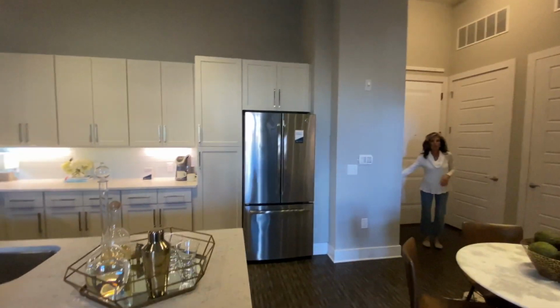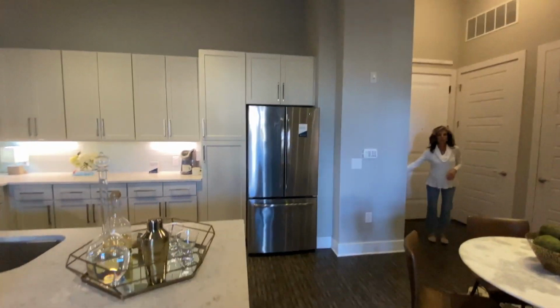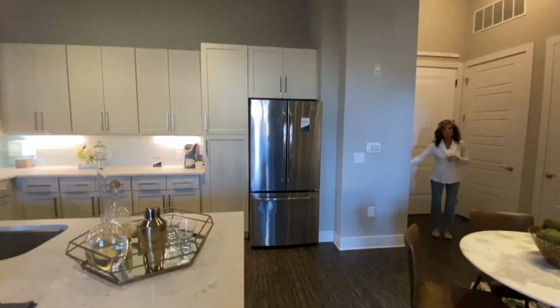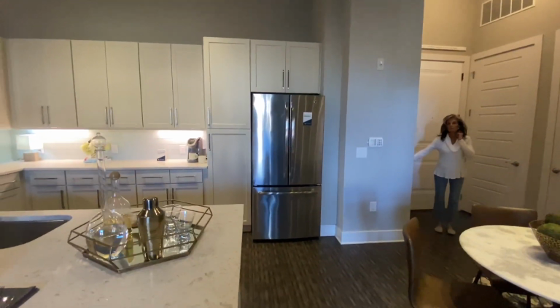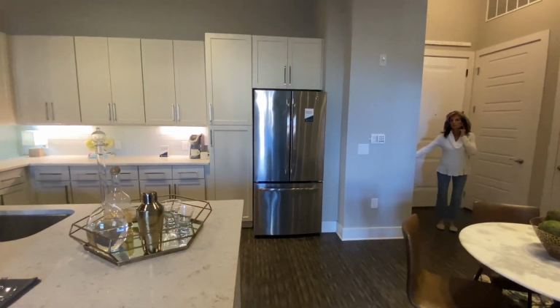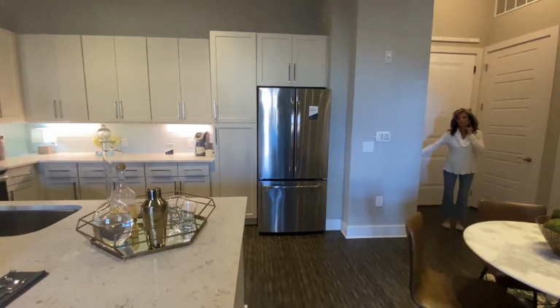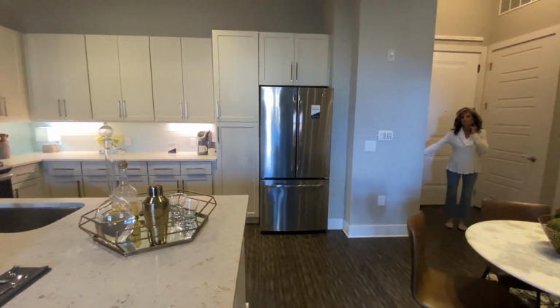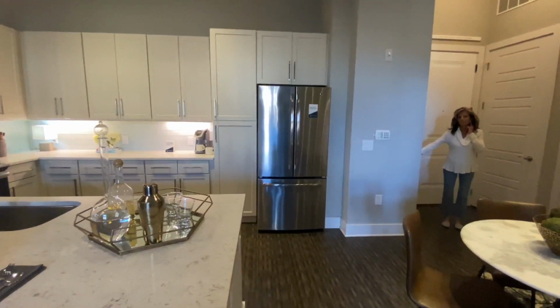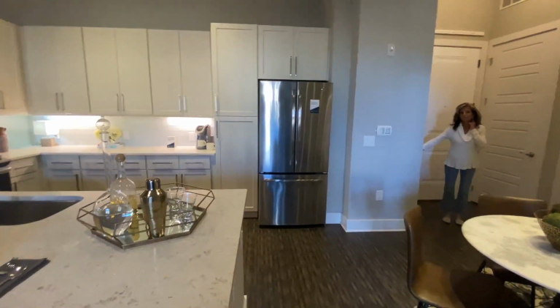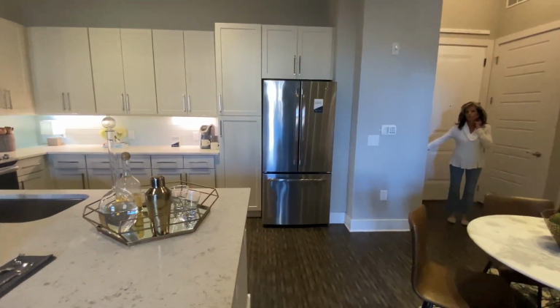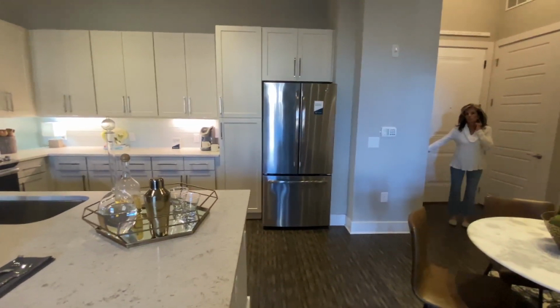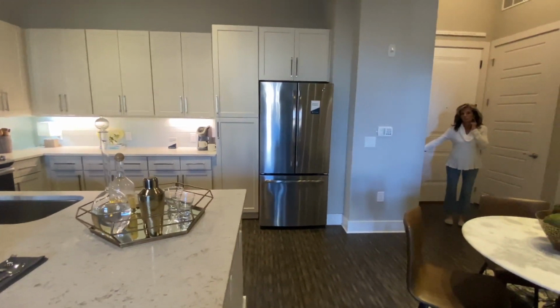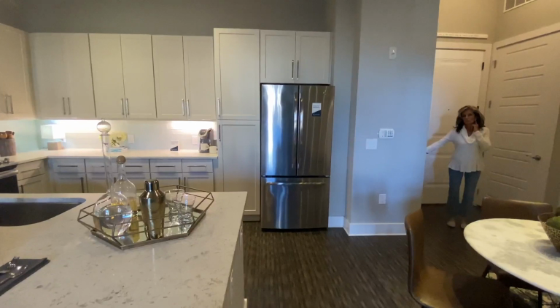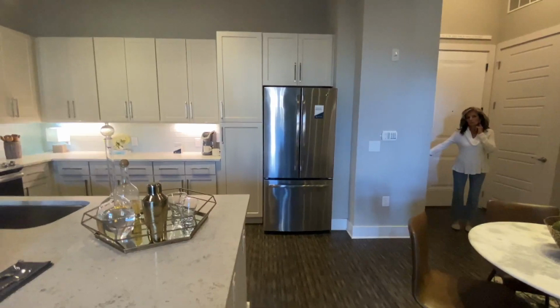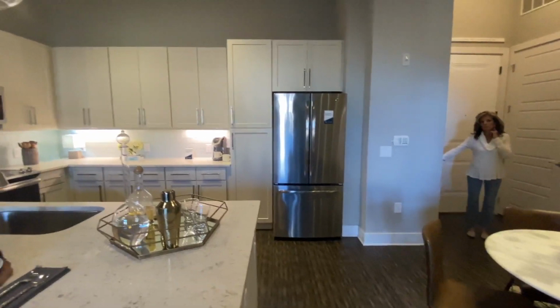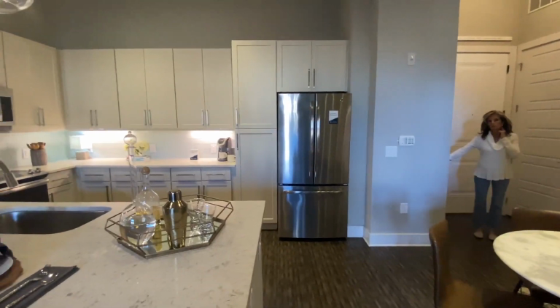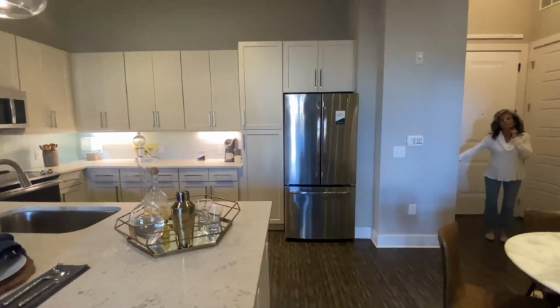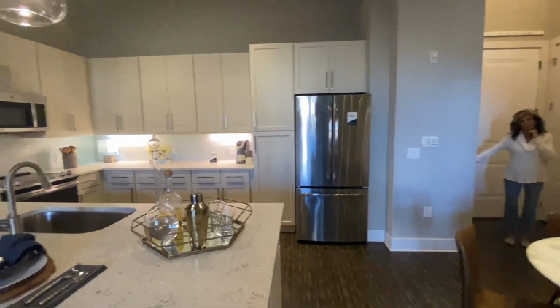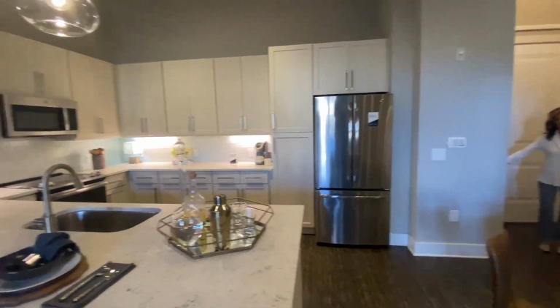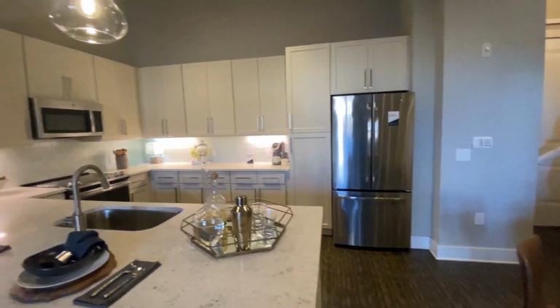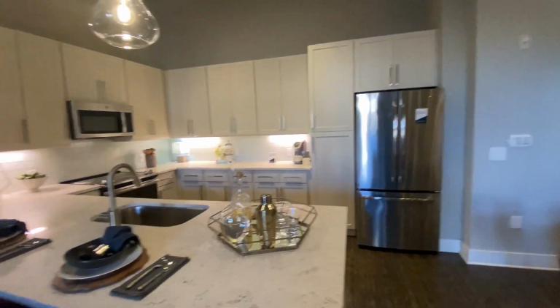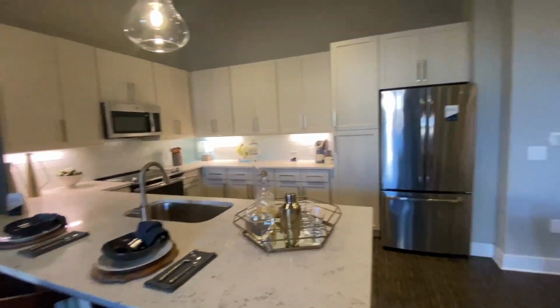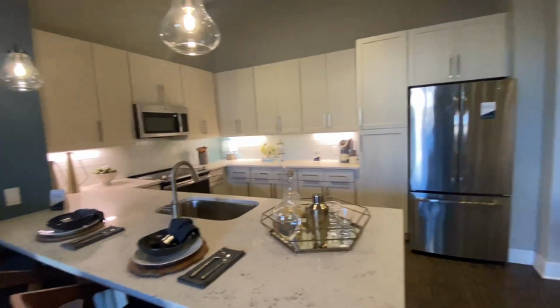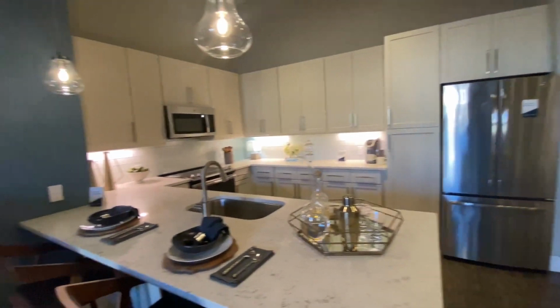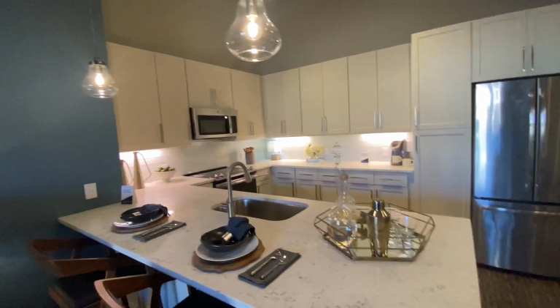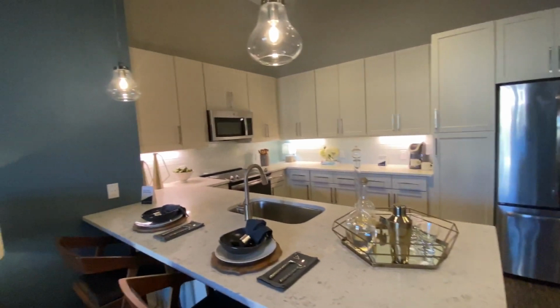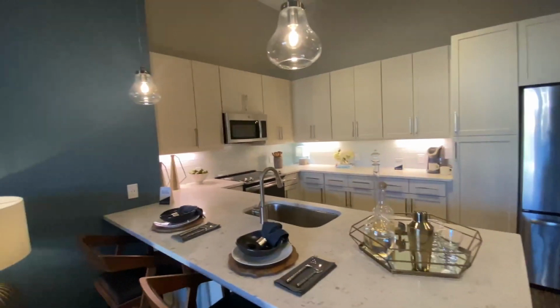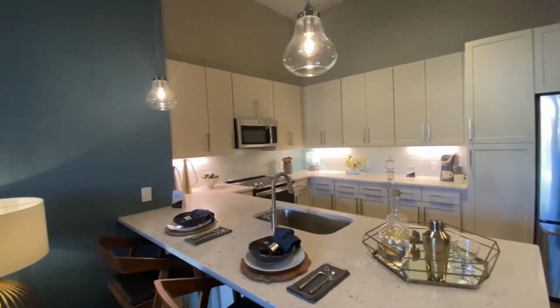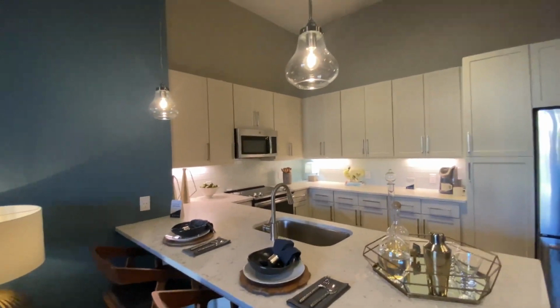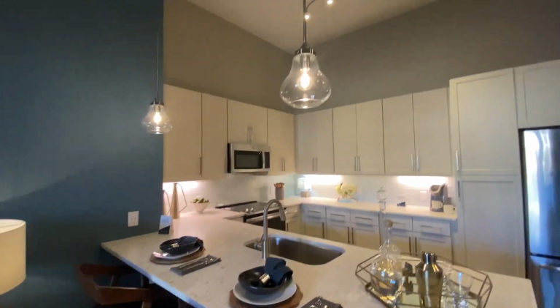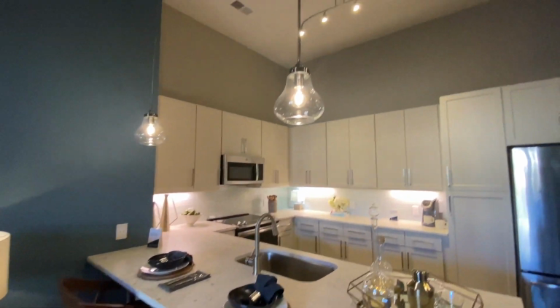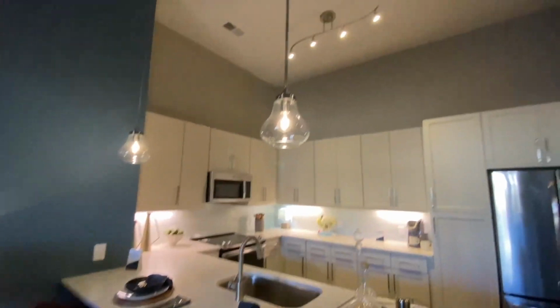This refrigerator with the French doors — is that in the one-bedrooms as well? Yeah, it's truly just cut off the outside.